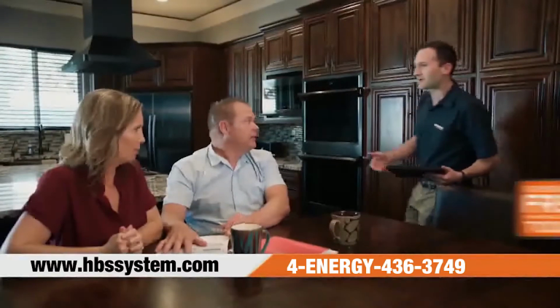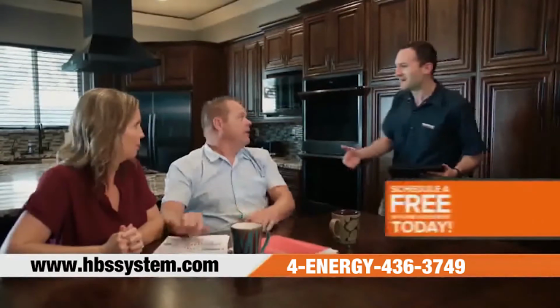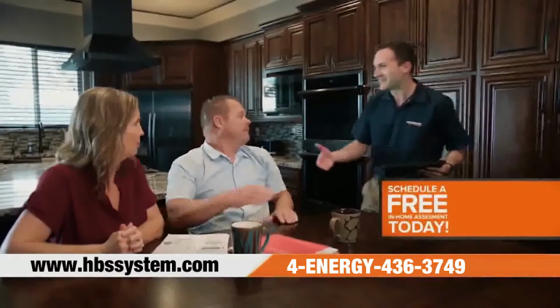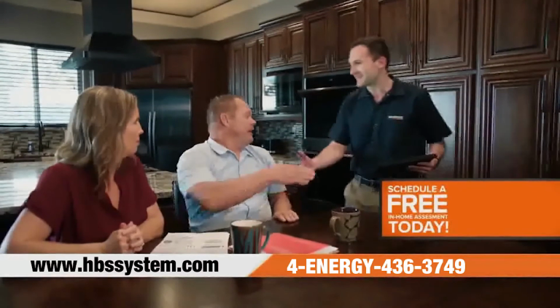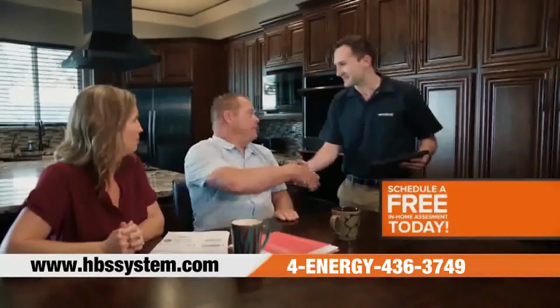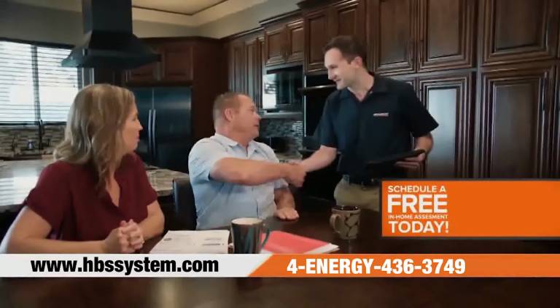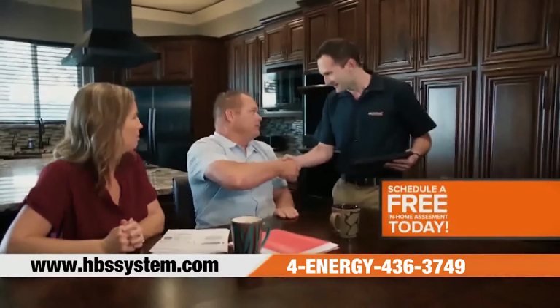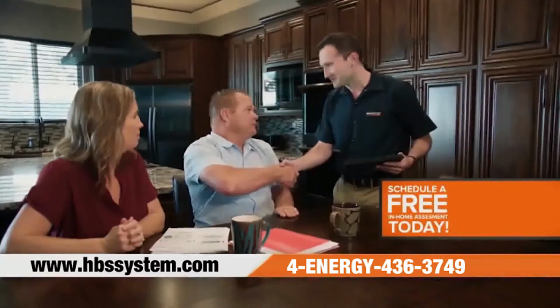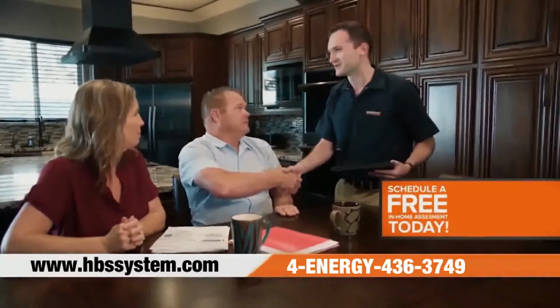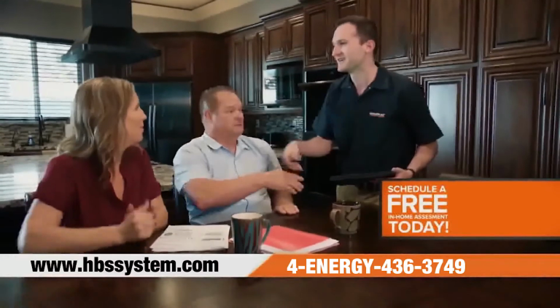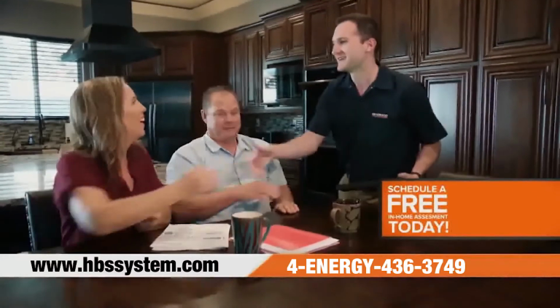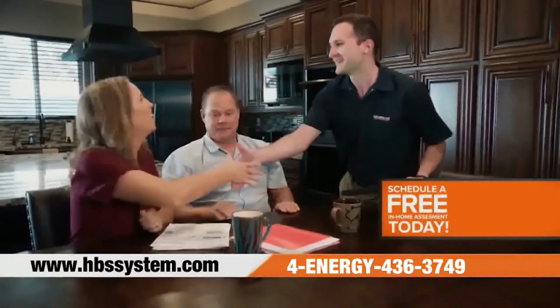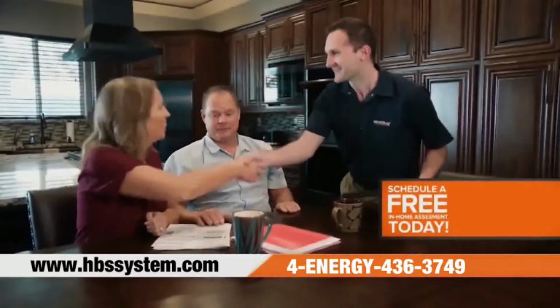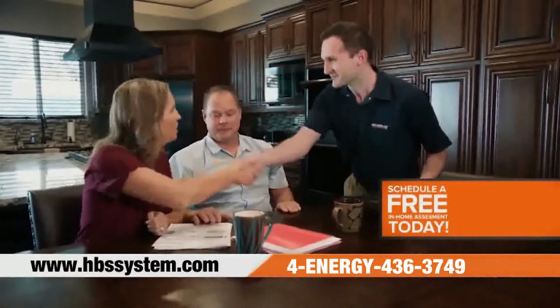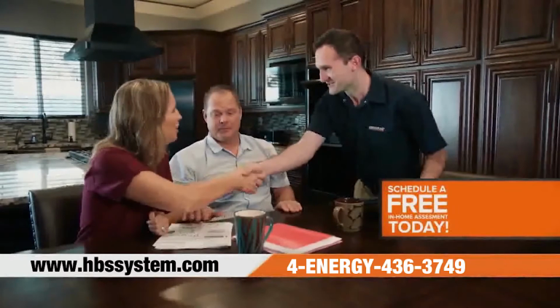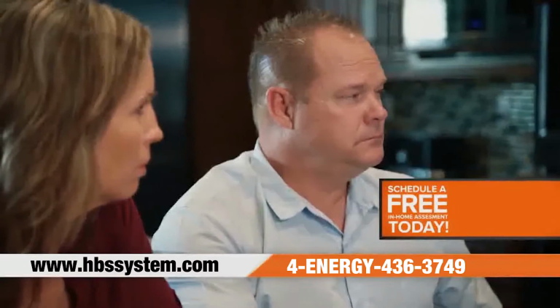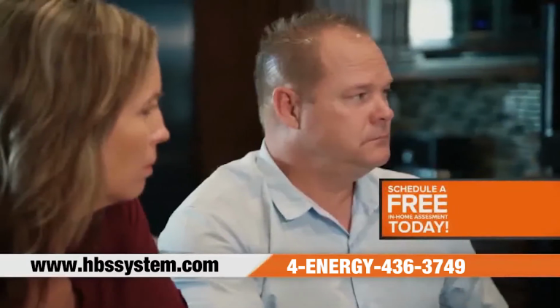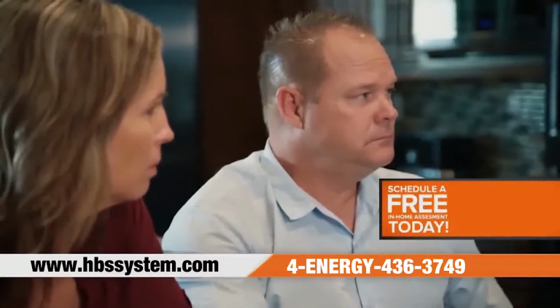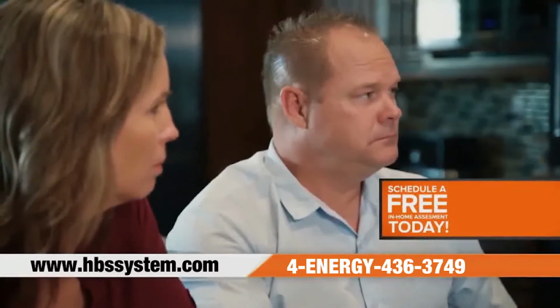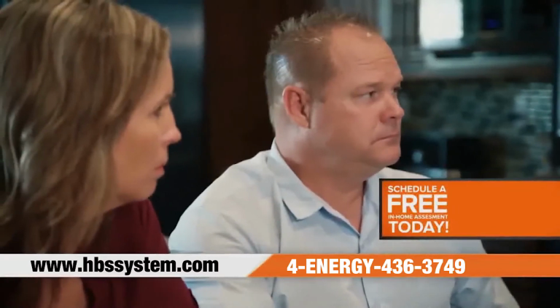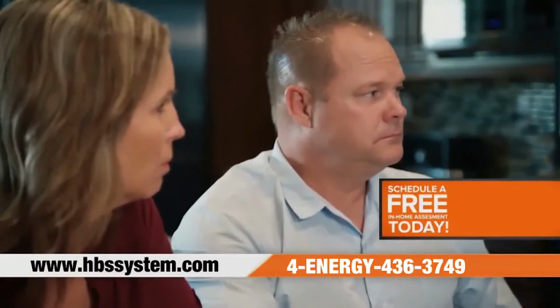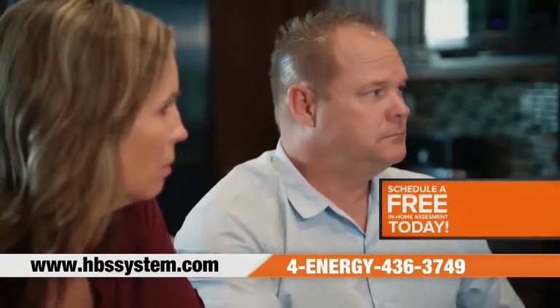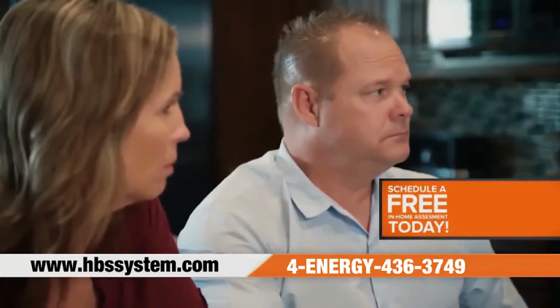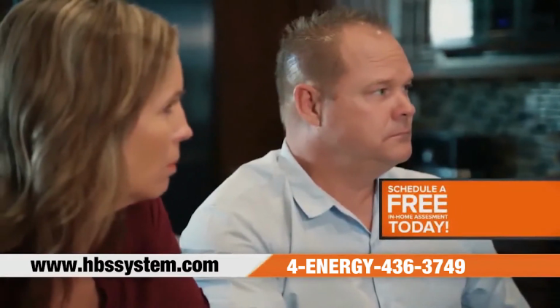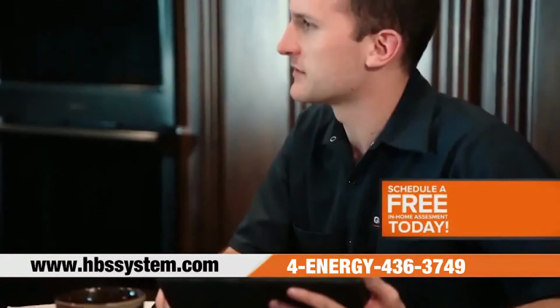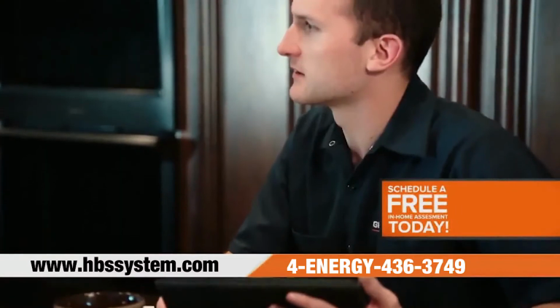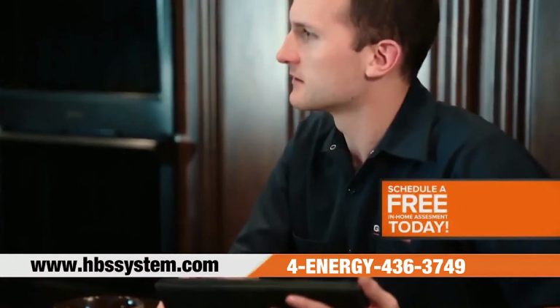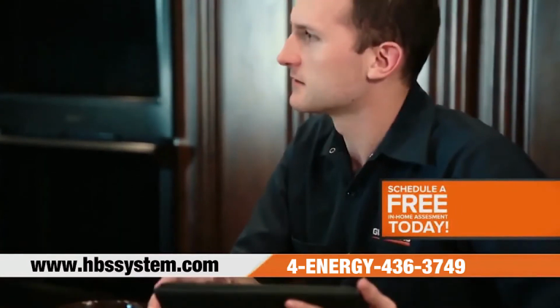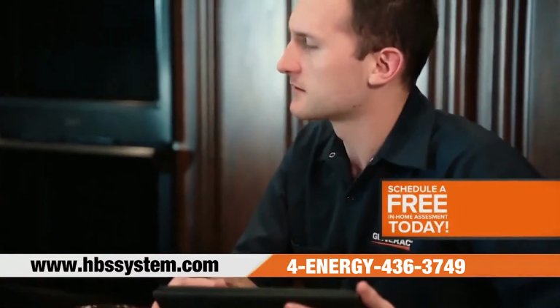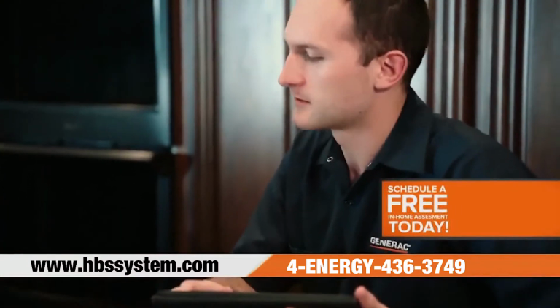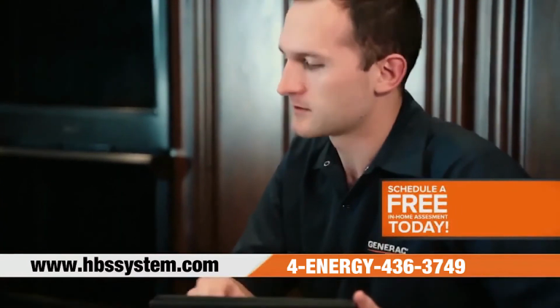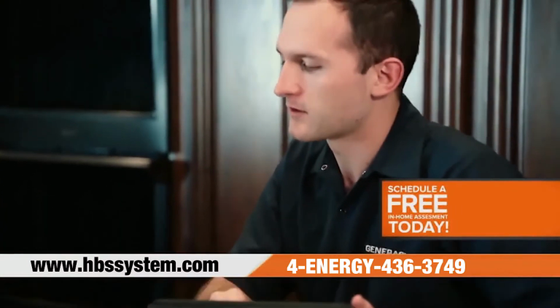Call now to schedule a free in-home assessment. The call is free, the assessment is free, and there's no obligation to buy.